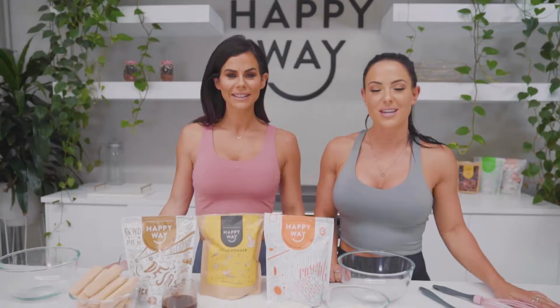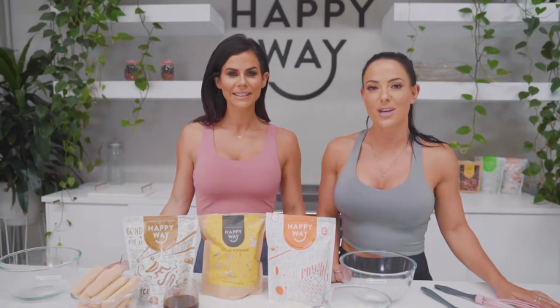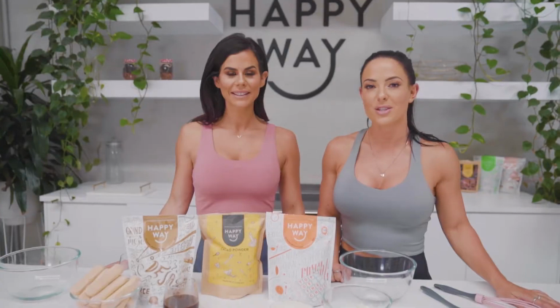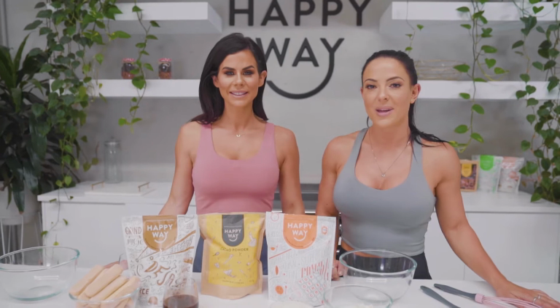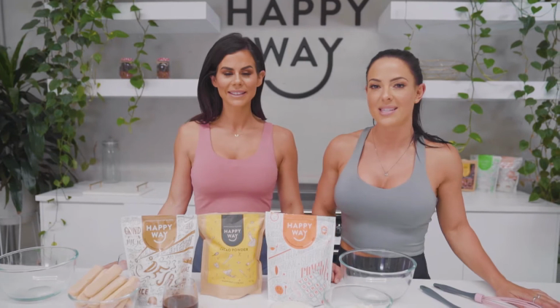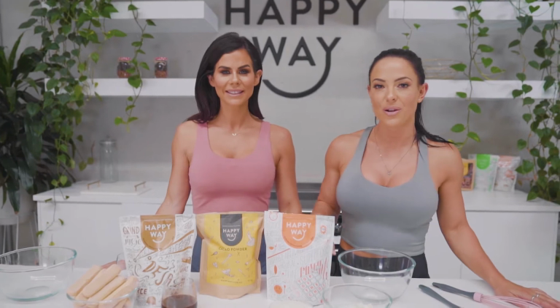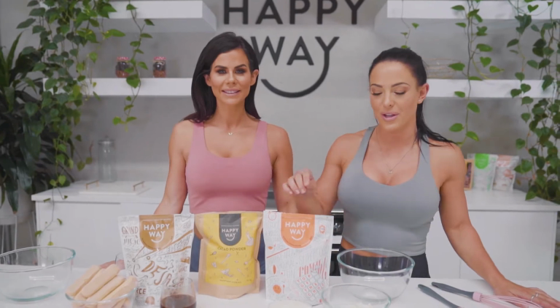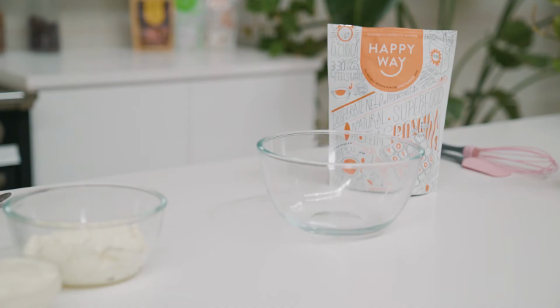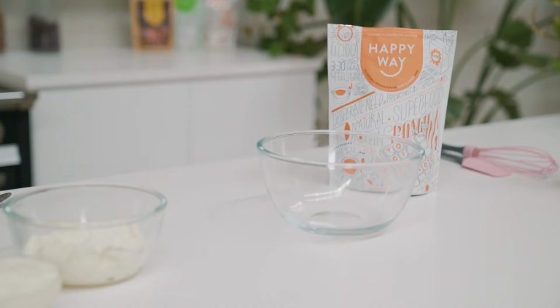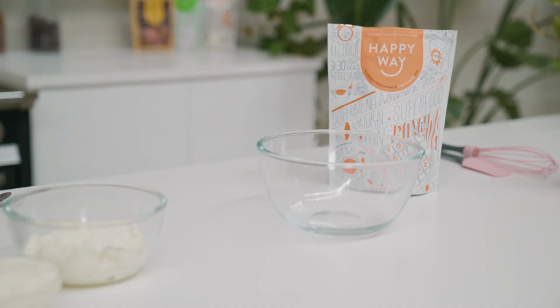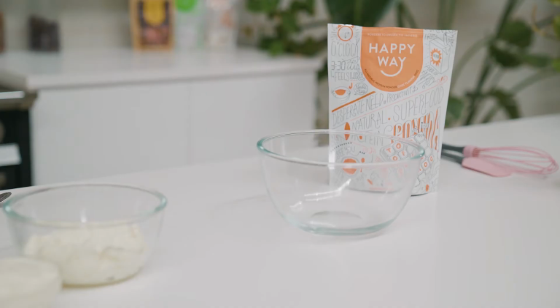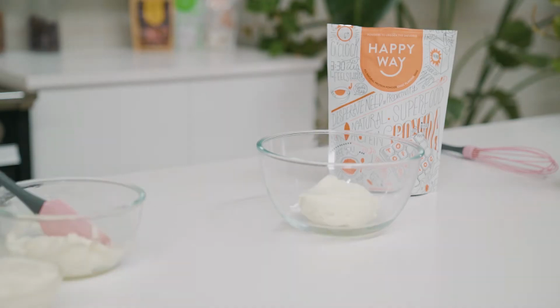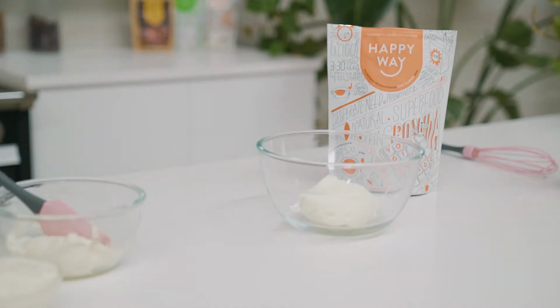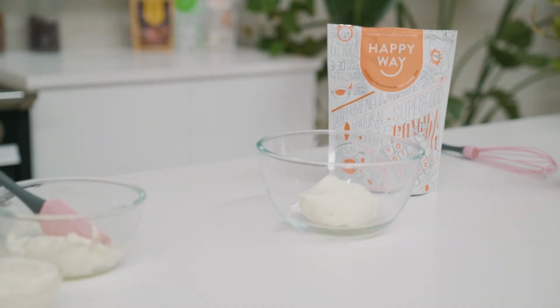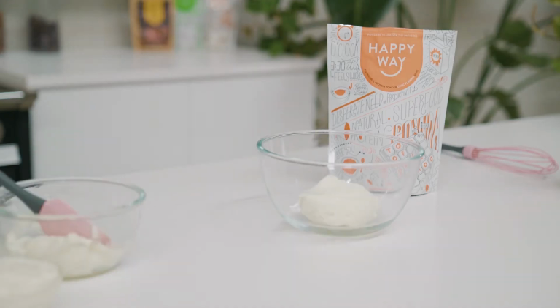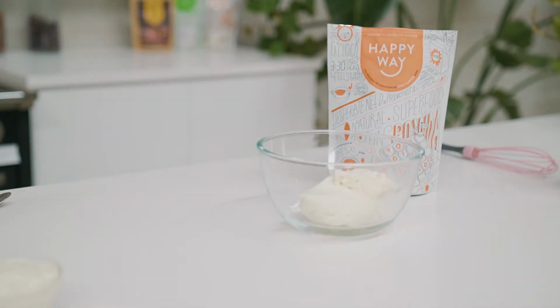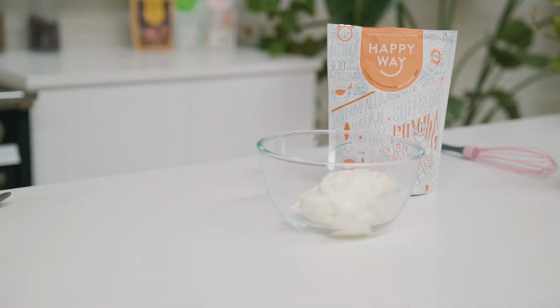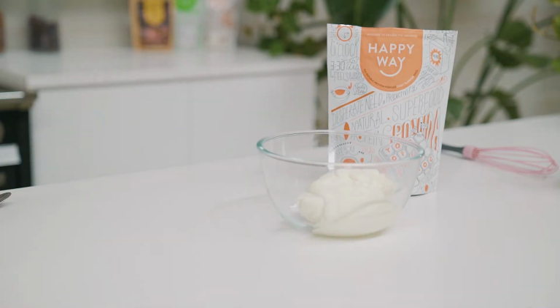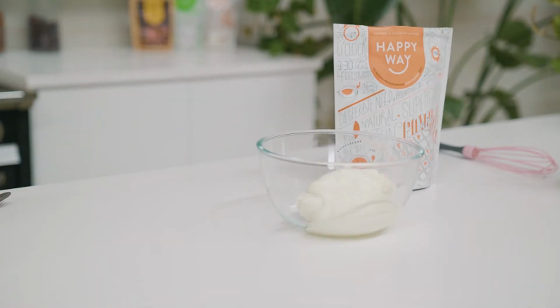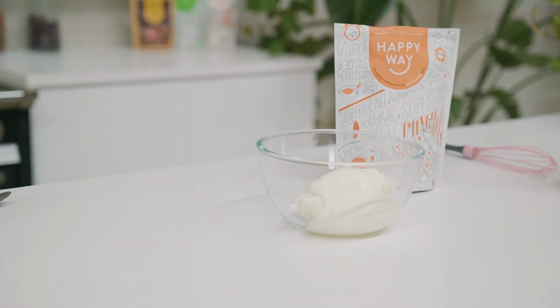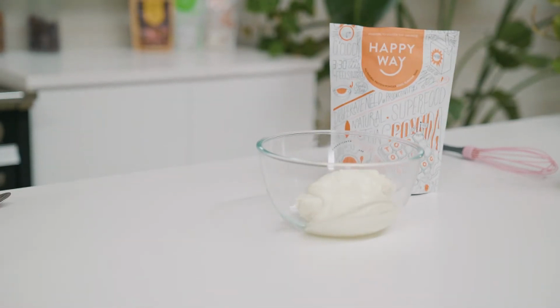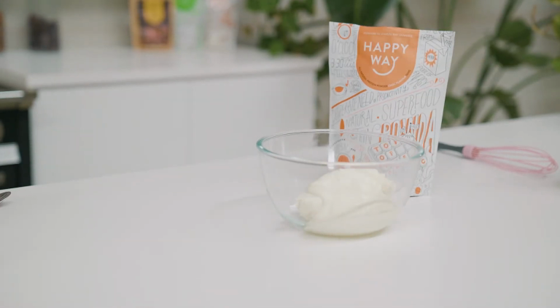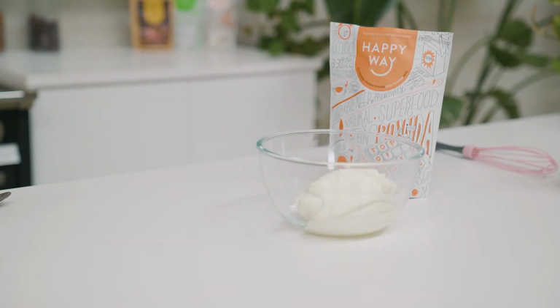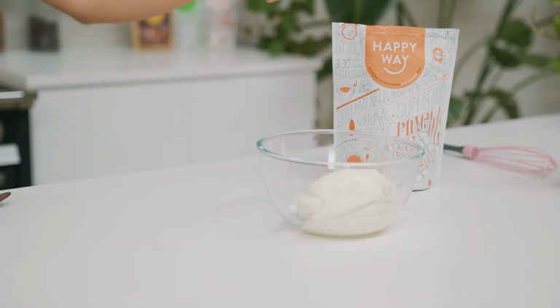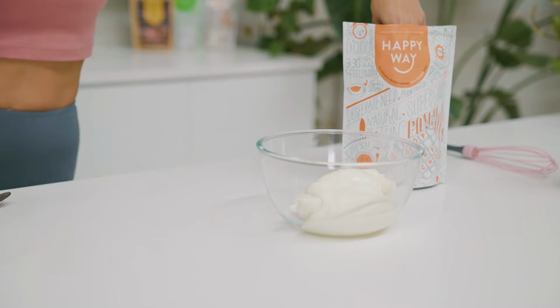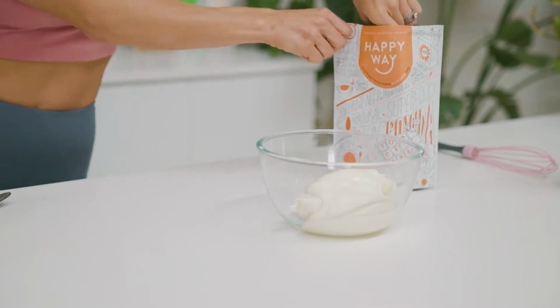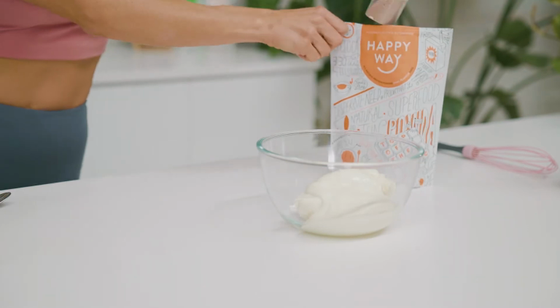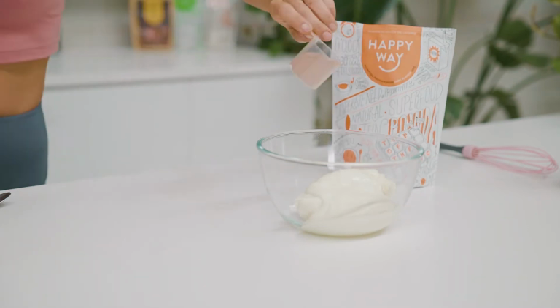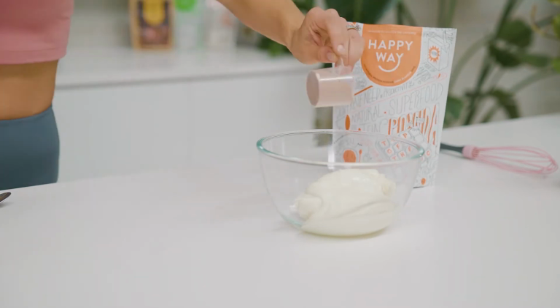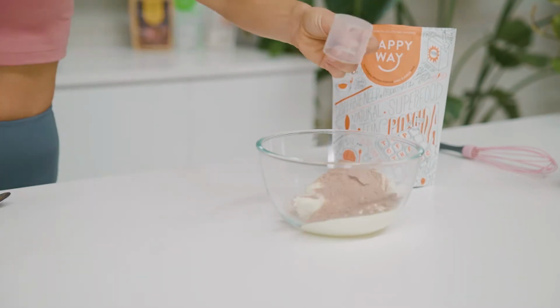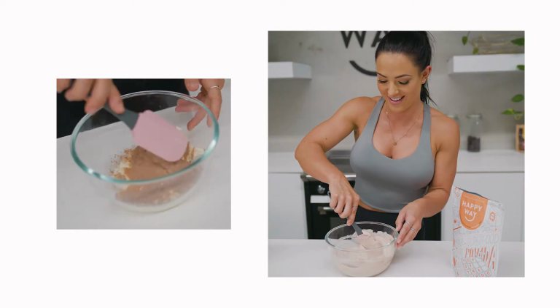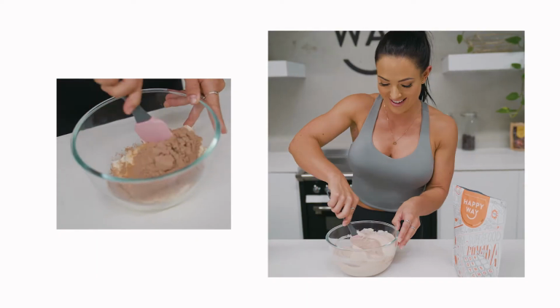Step one is super easy. All you're going to do is put the low-fat ricotta, low-fat Greek yogurt, and the chocolate protein powder into a mixing bowl and mix well.